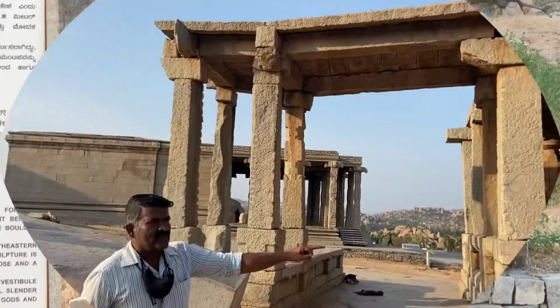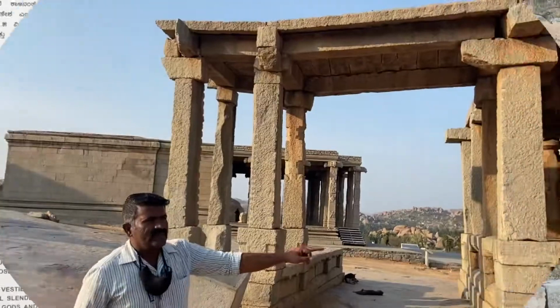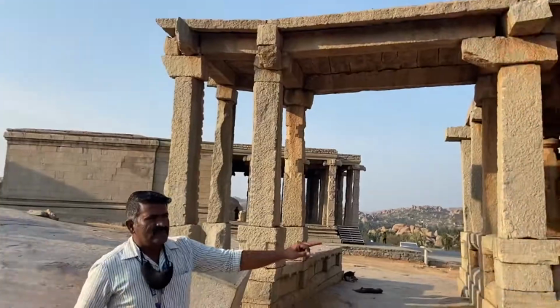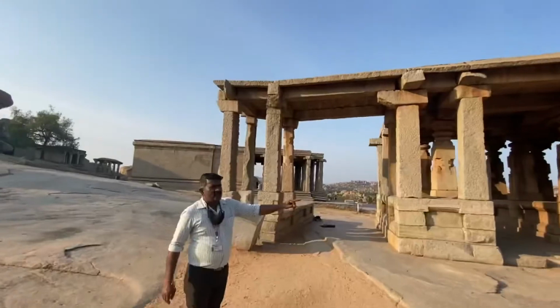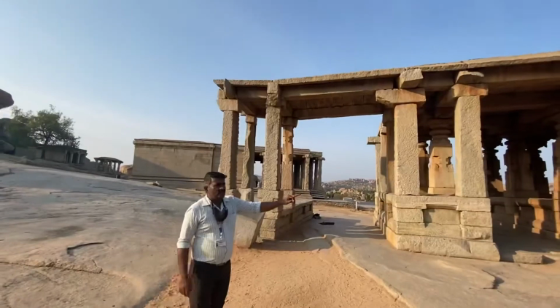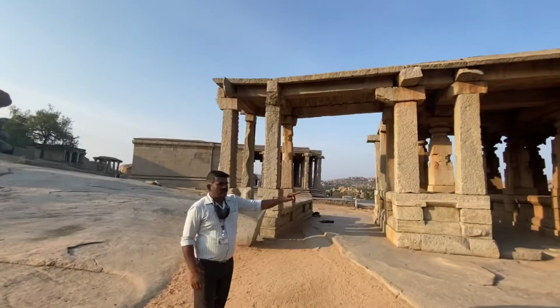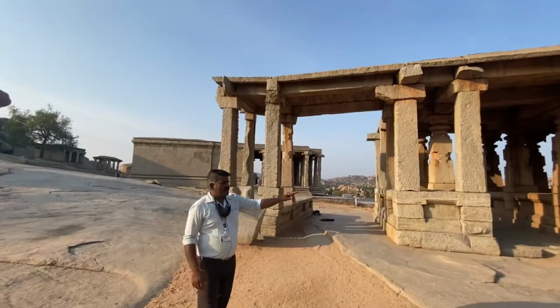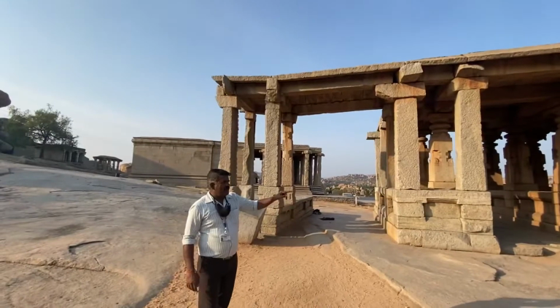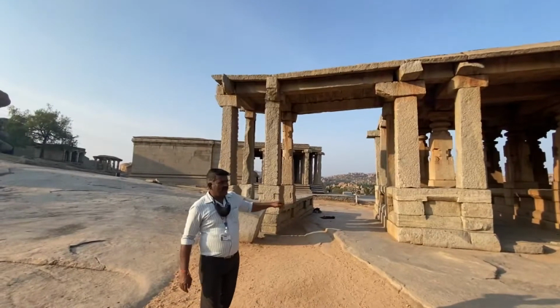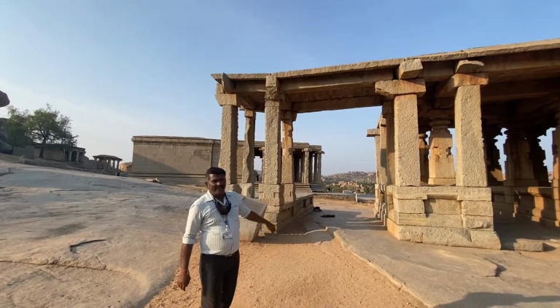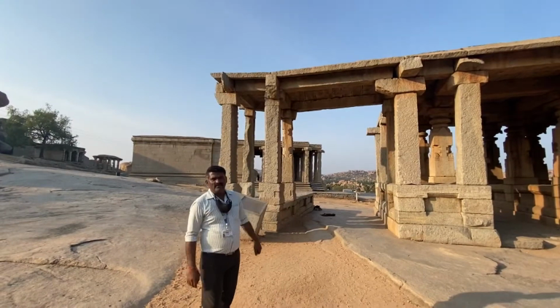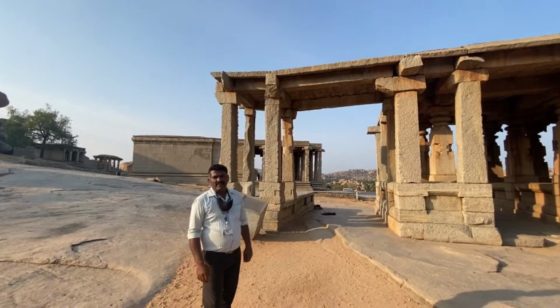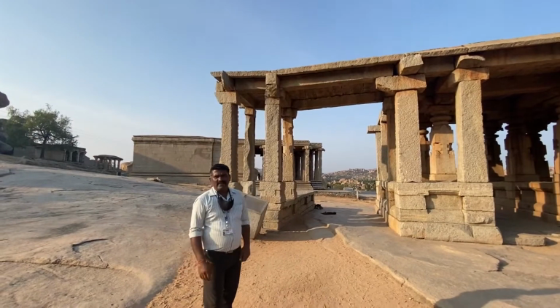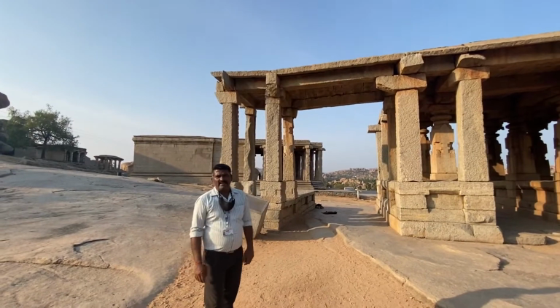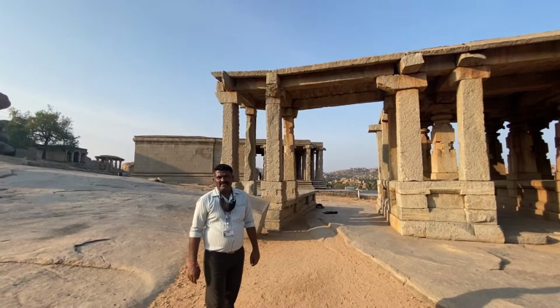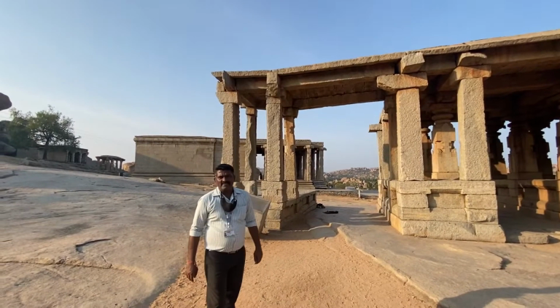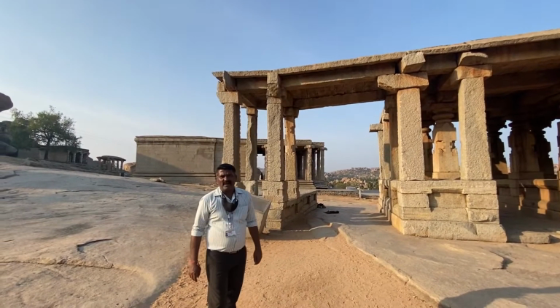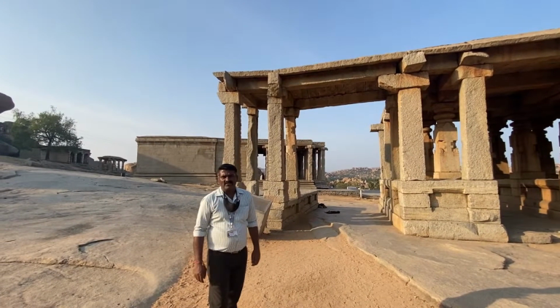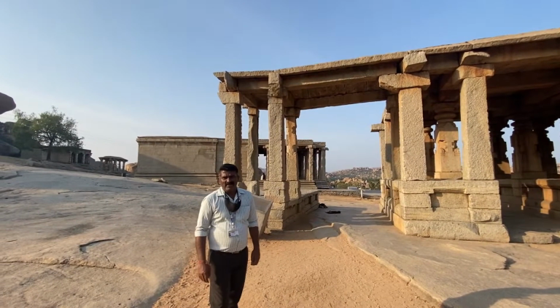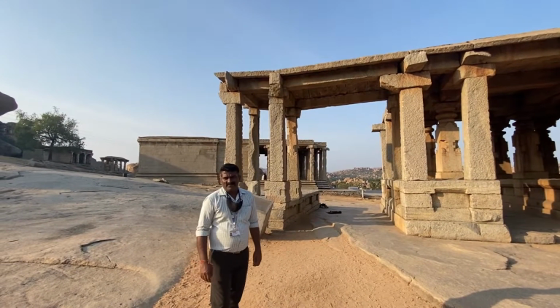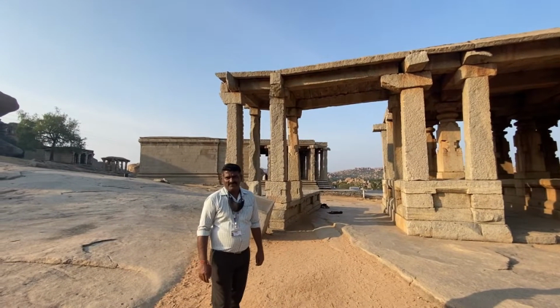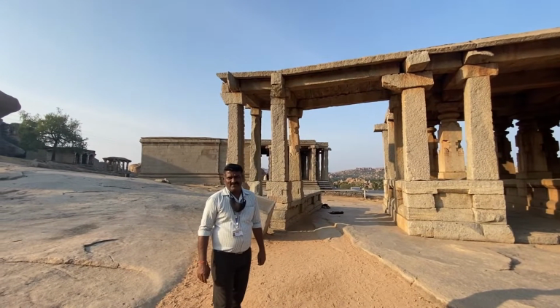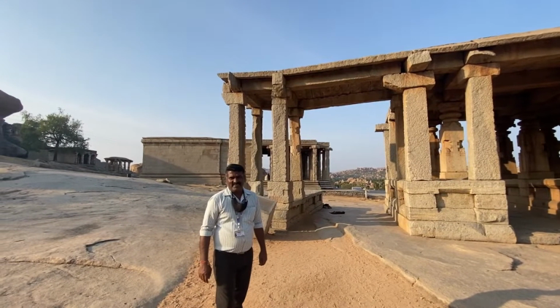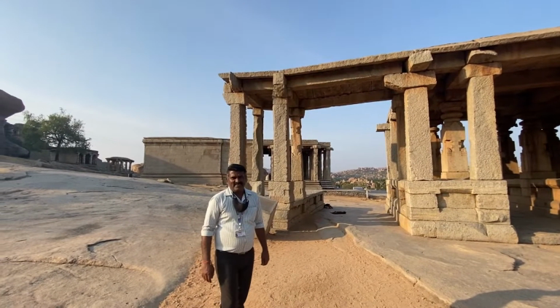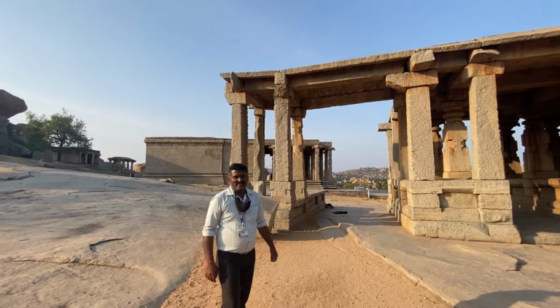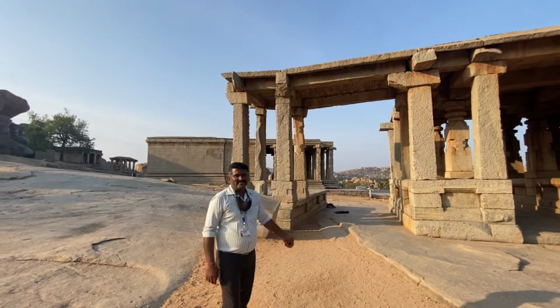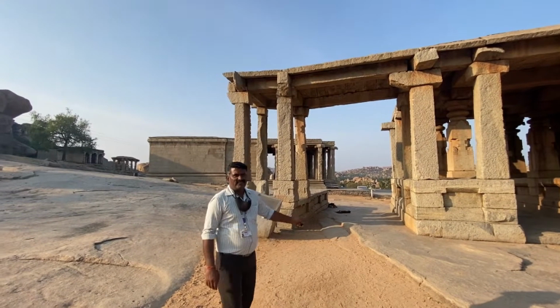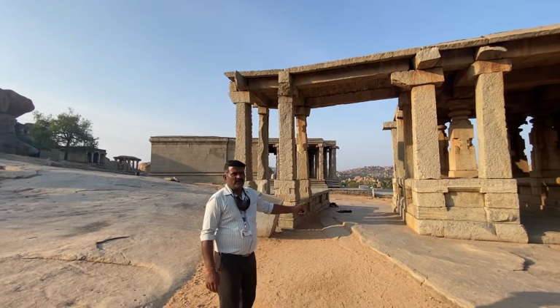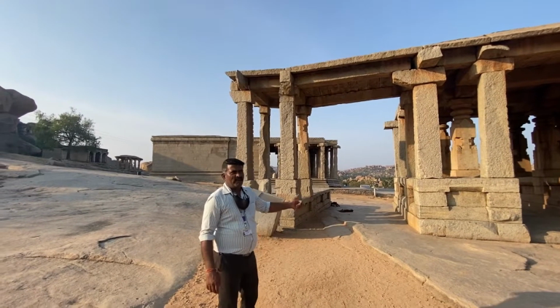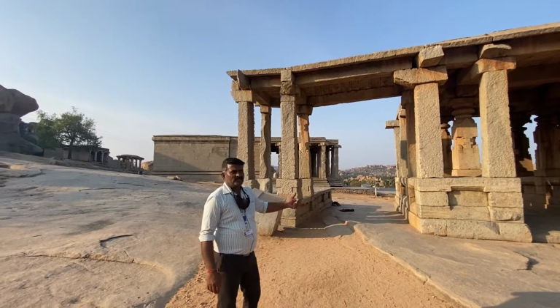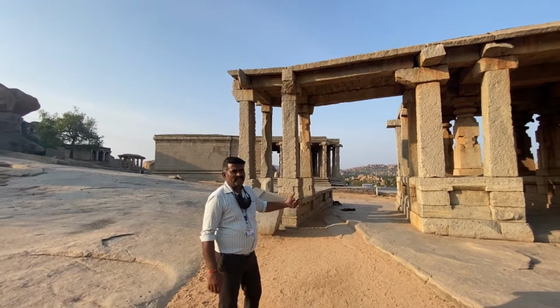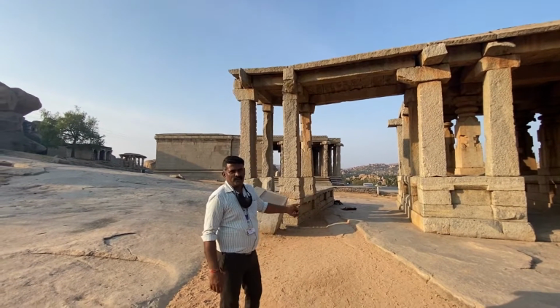This is one of the beautiful gateway entrances — Mahadwara. It is called the Virpaksha gateway.